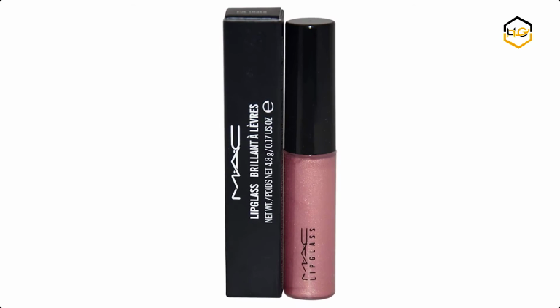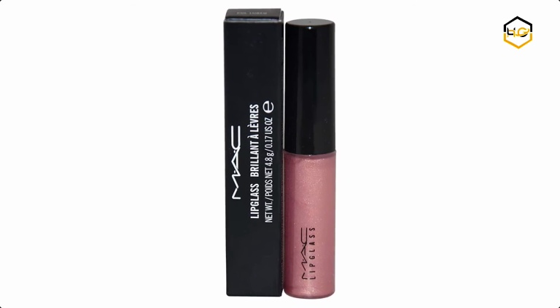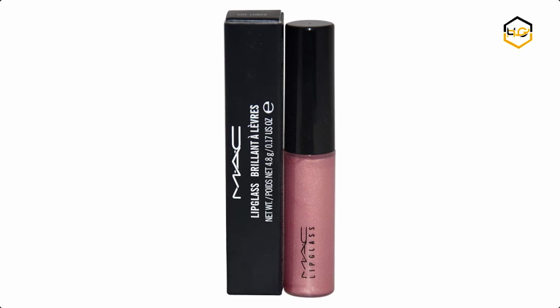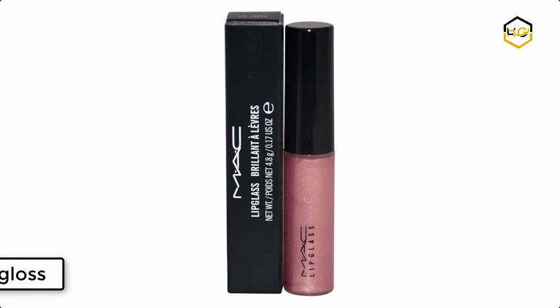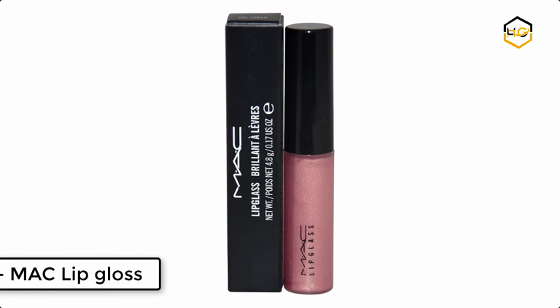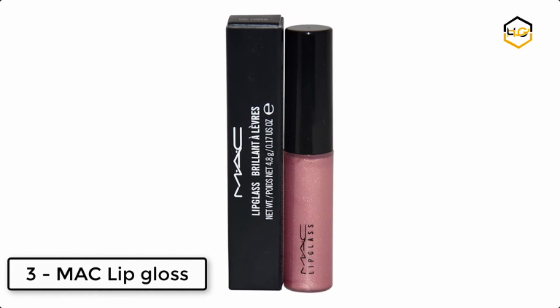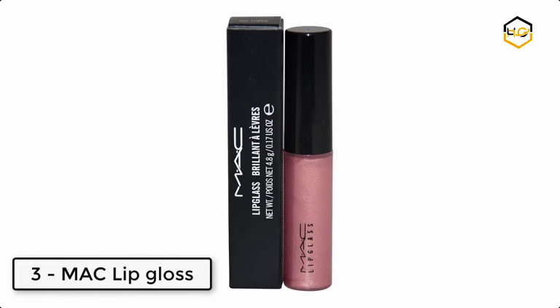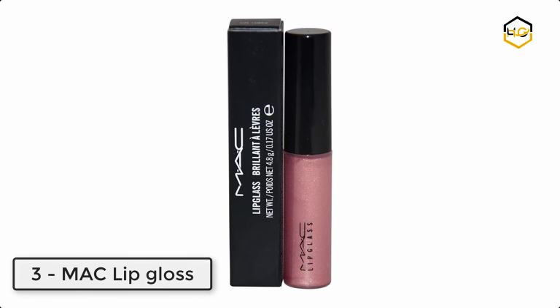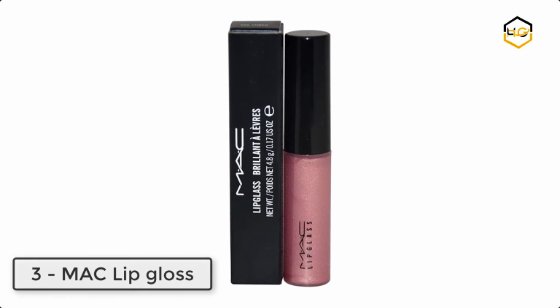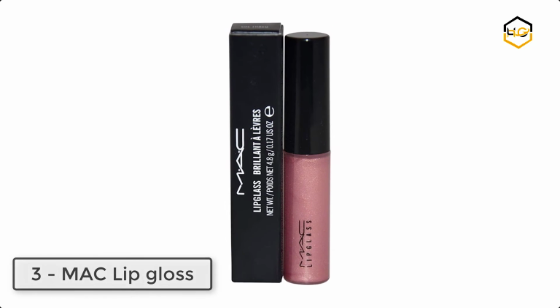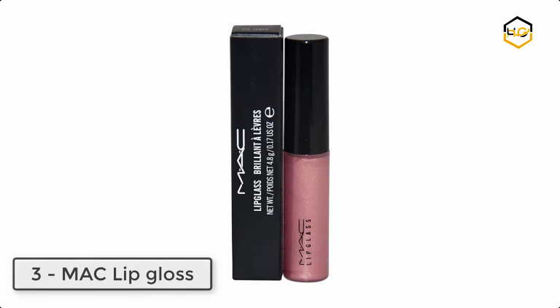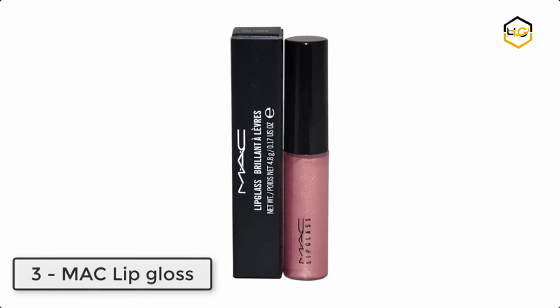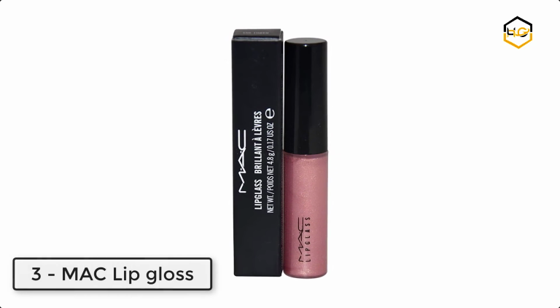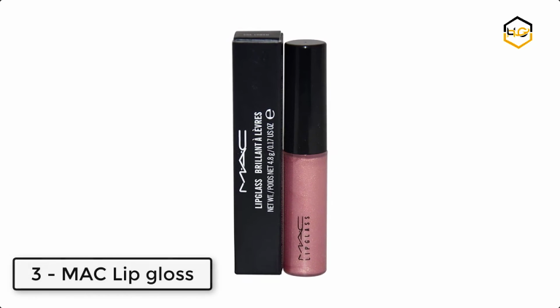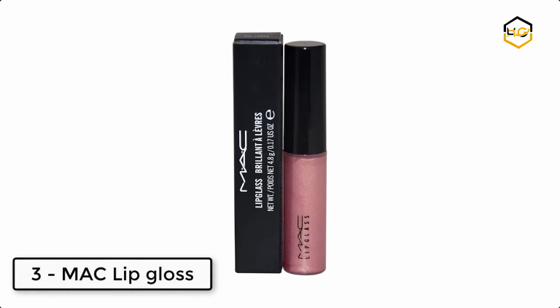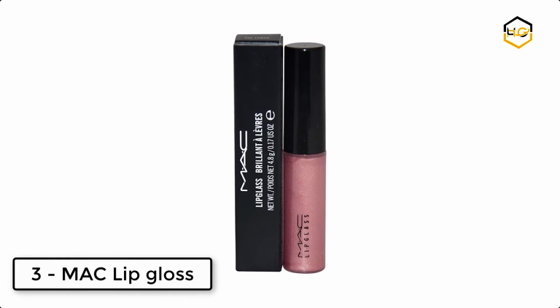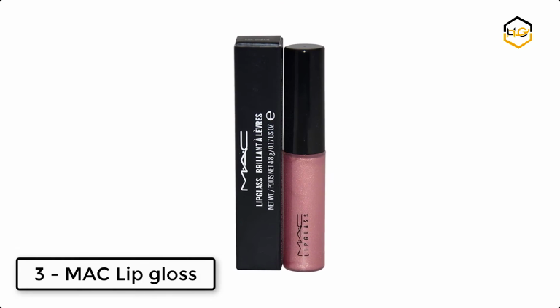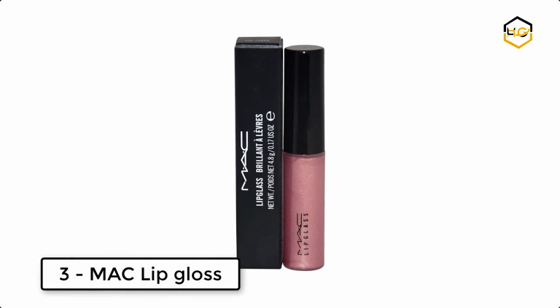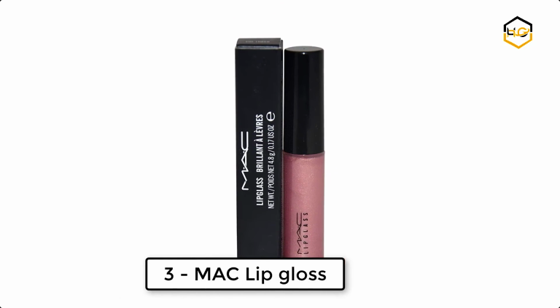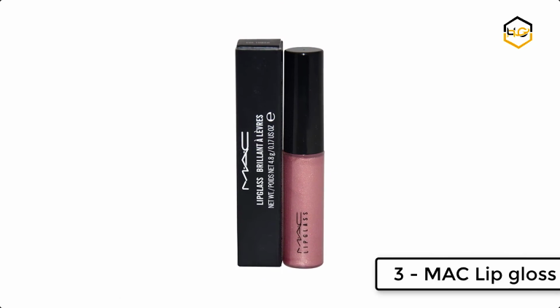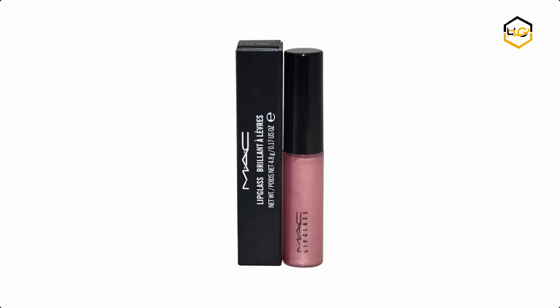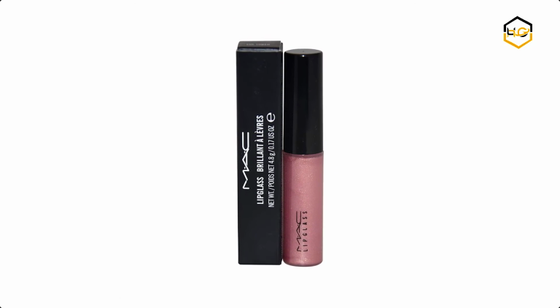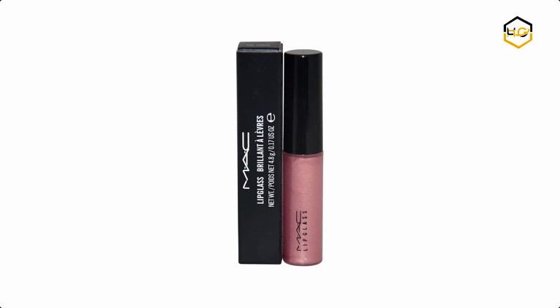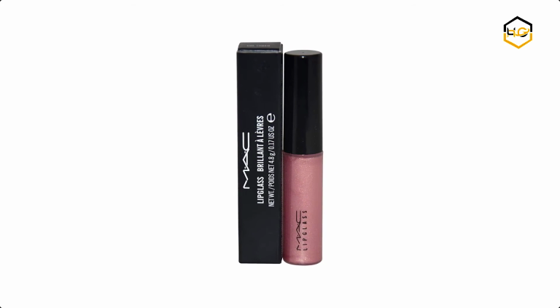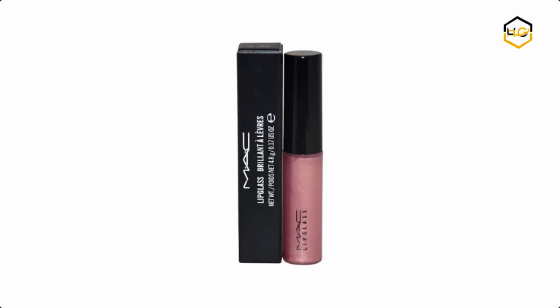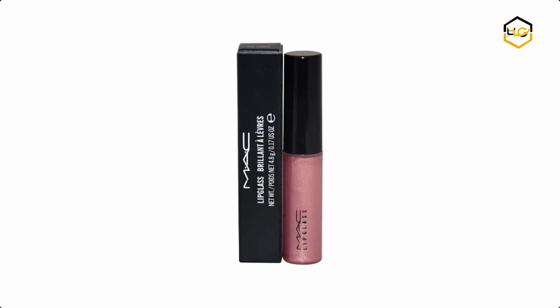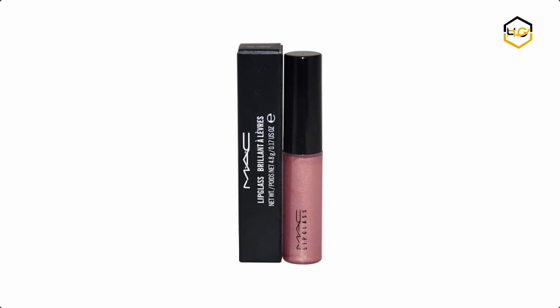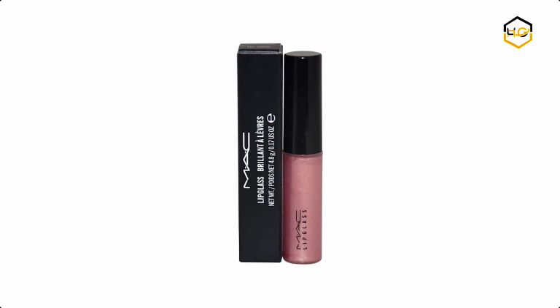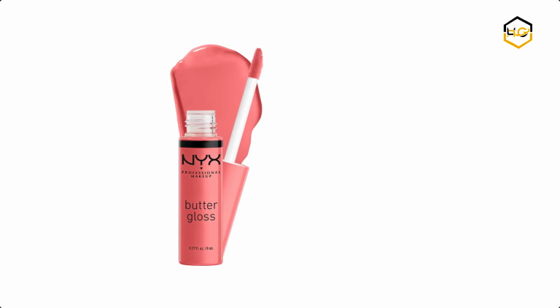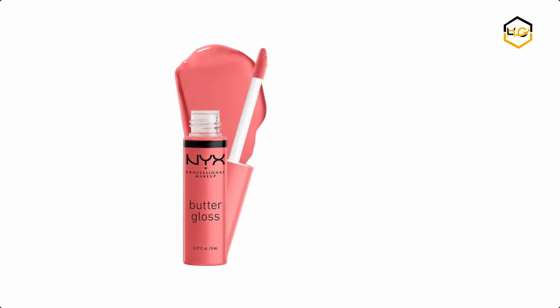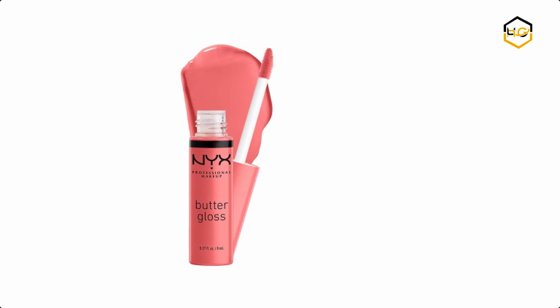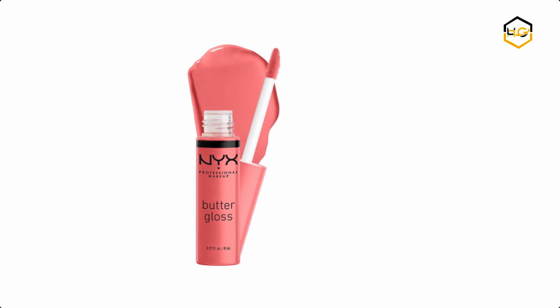At number three, we have MAC Lip Gloss. It has a sponge tip applicator for quick, smooth, and even application.